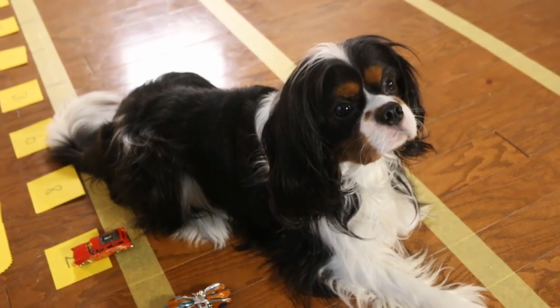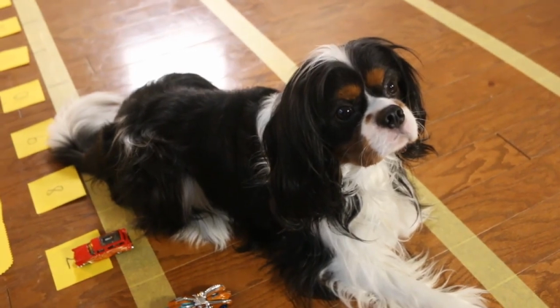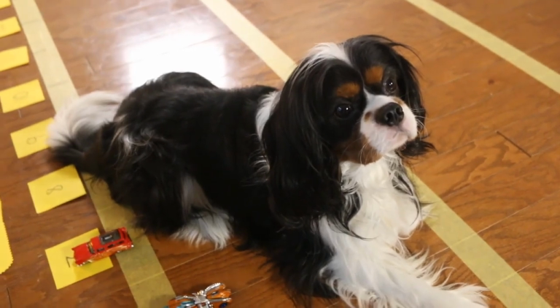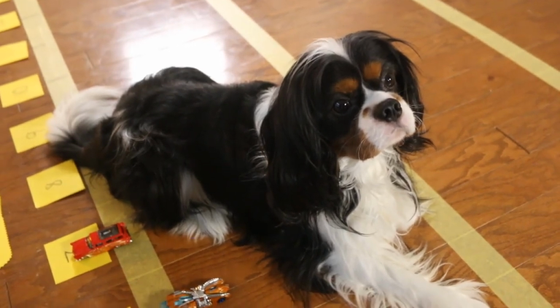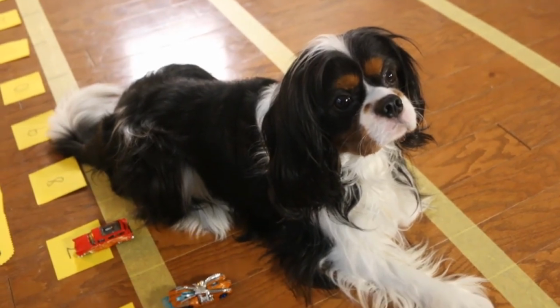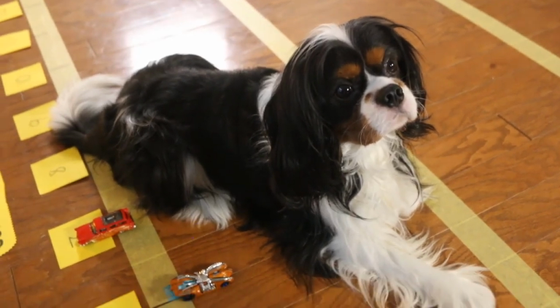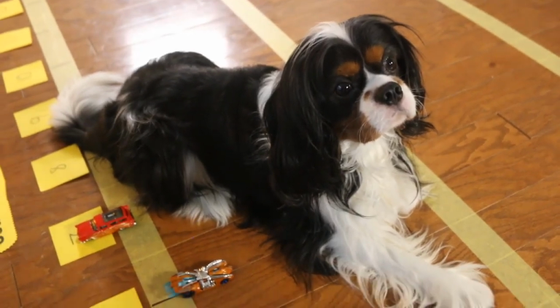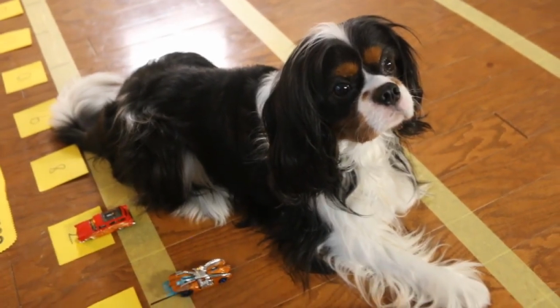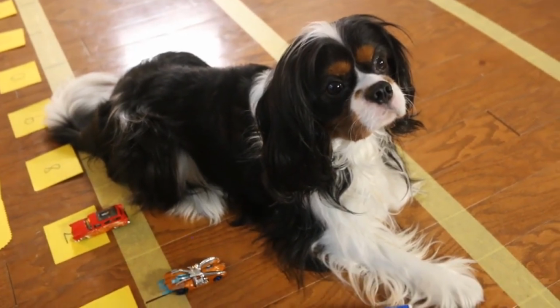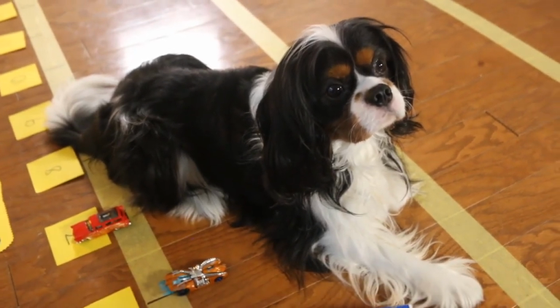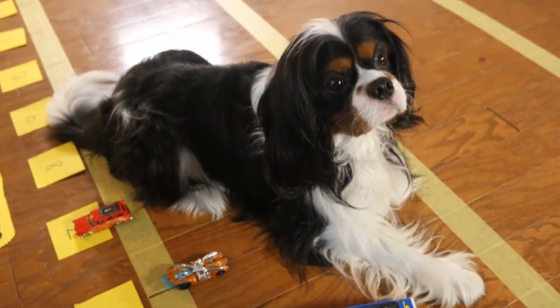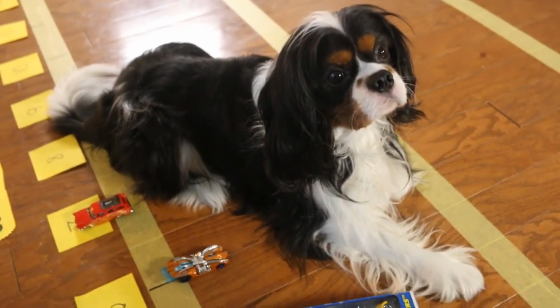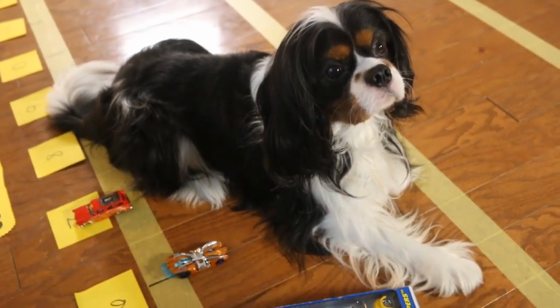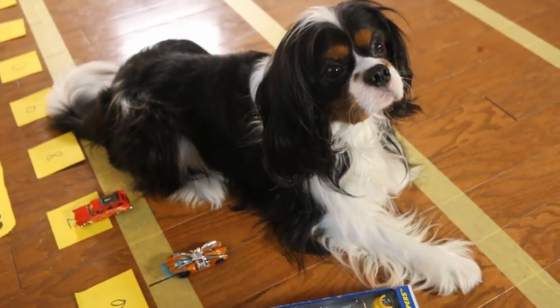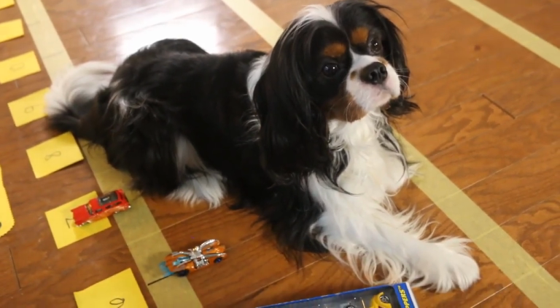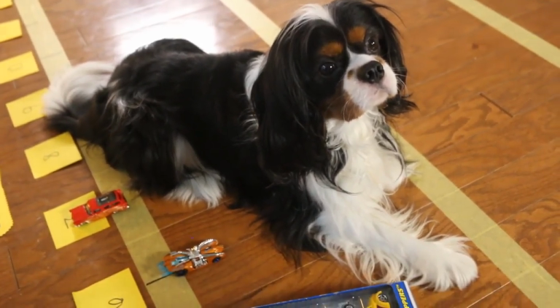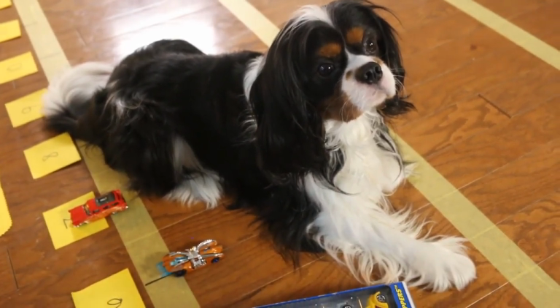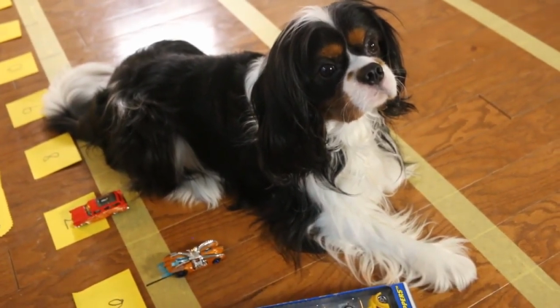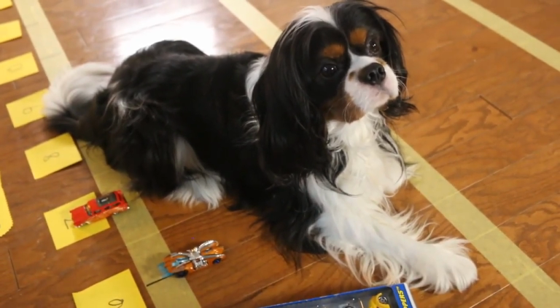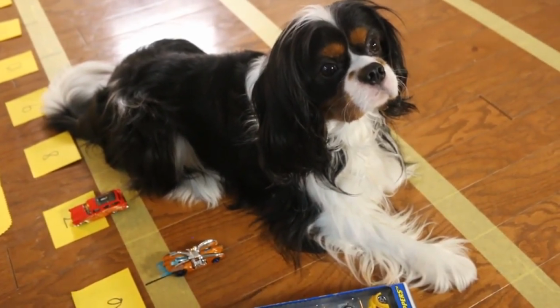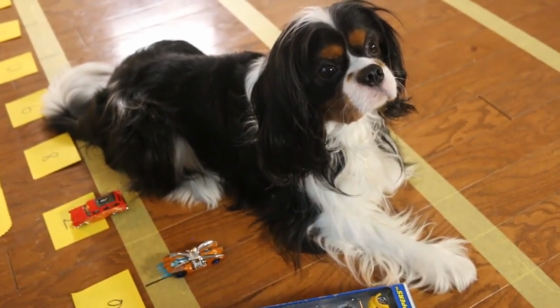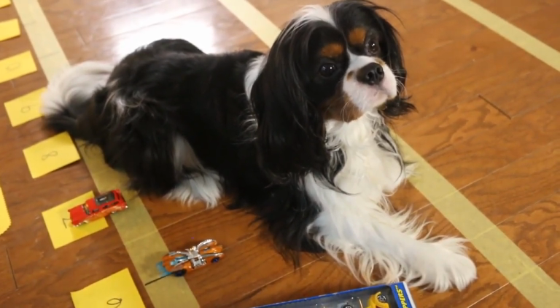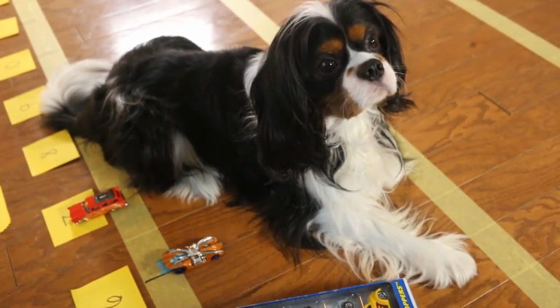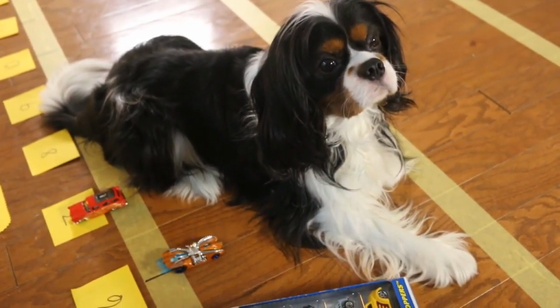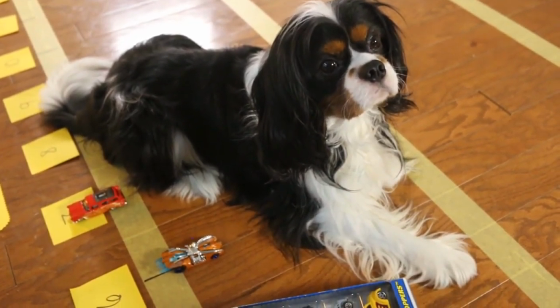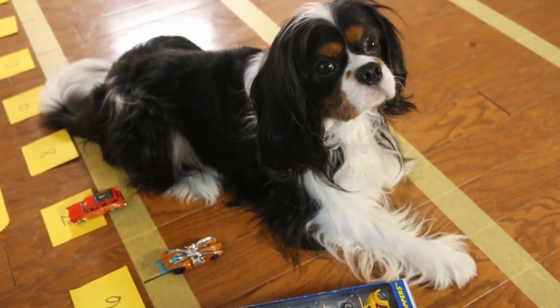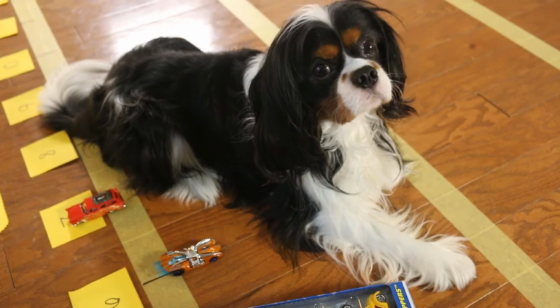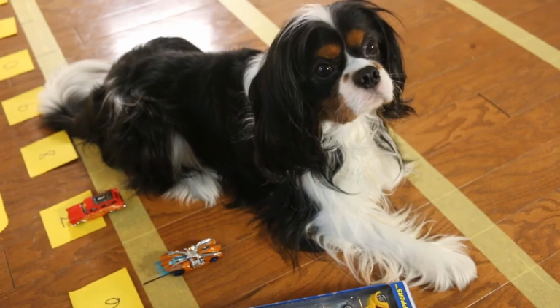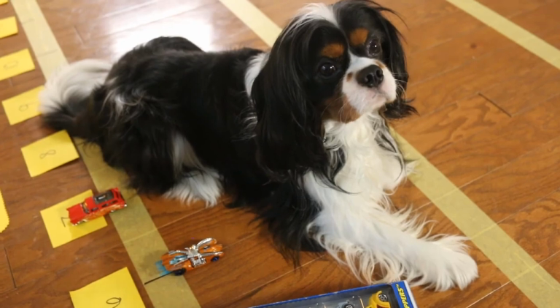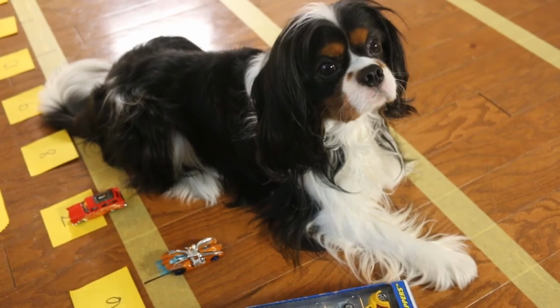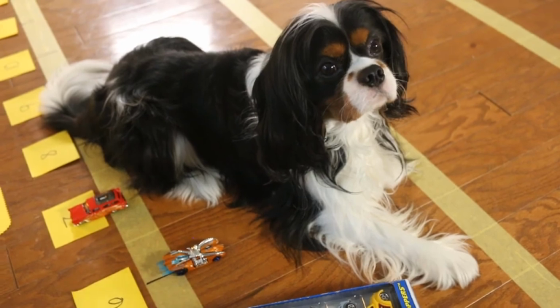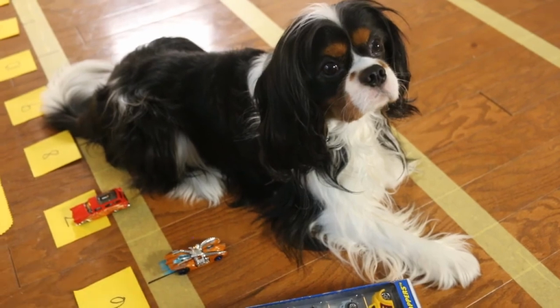That's multiples of tens — the puppy way. Thank you.